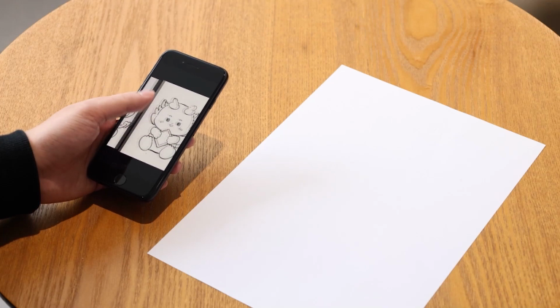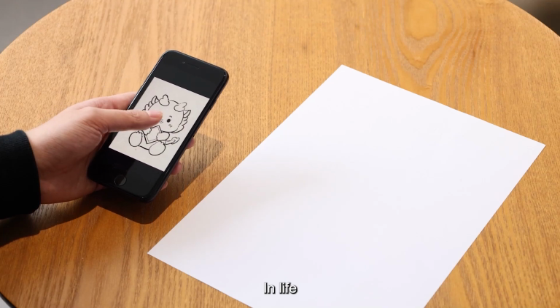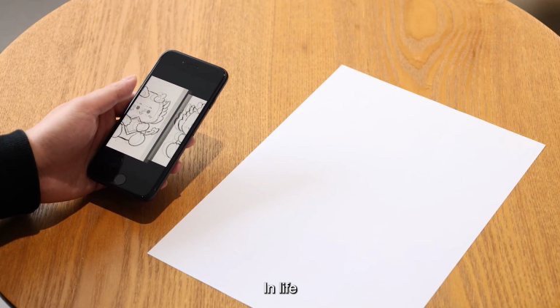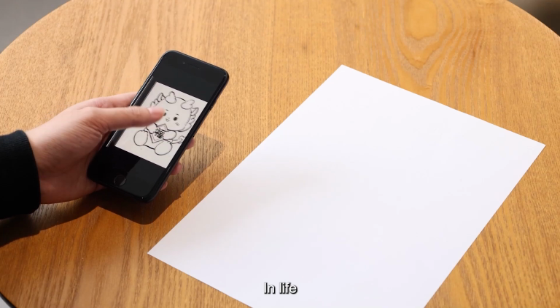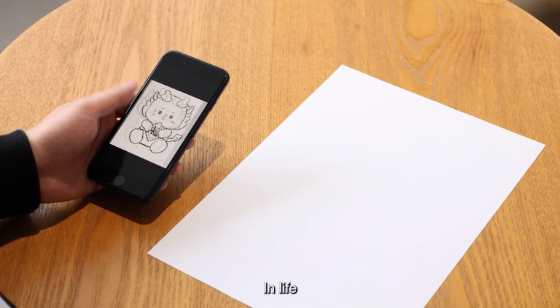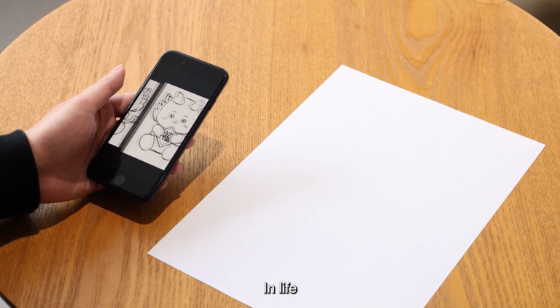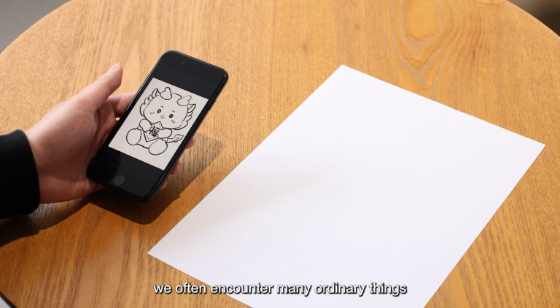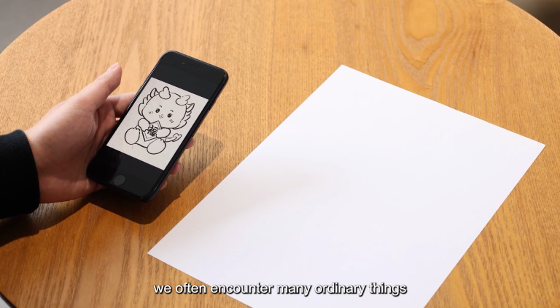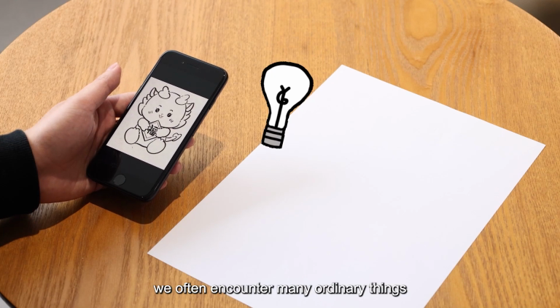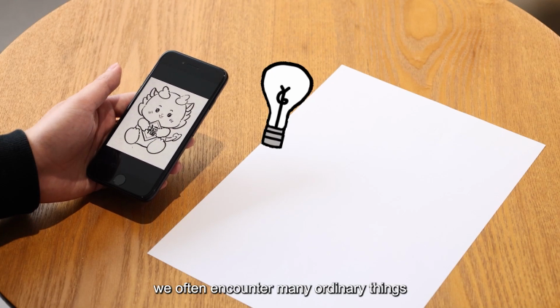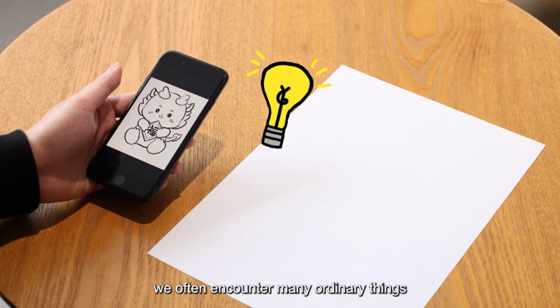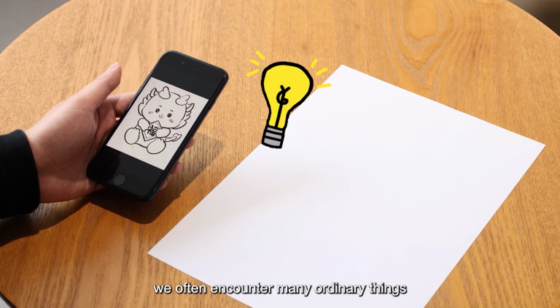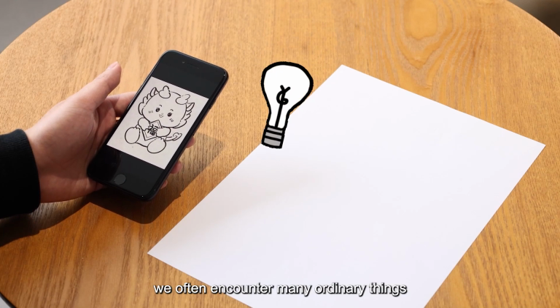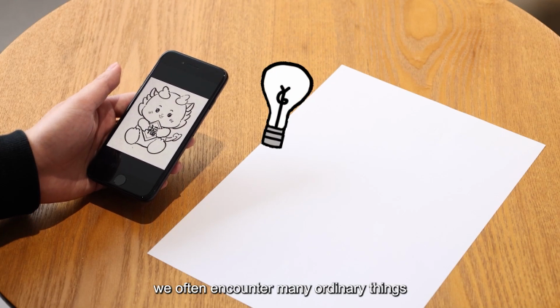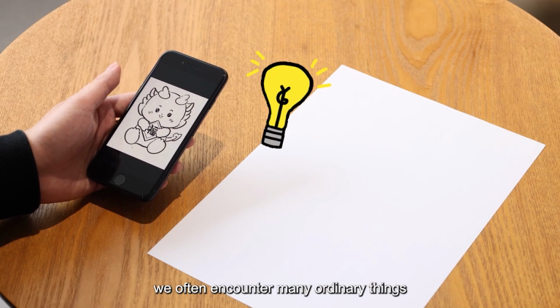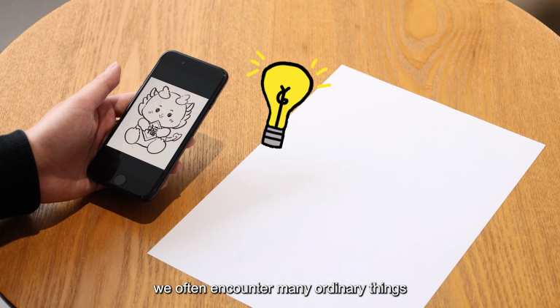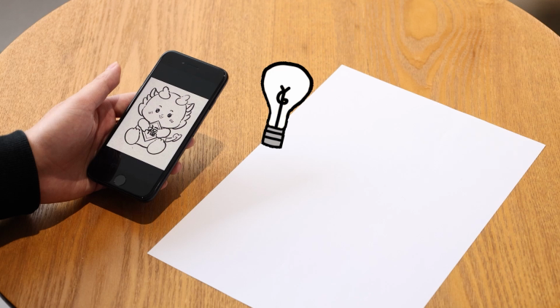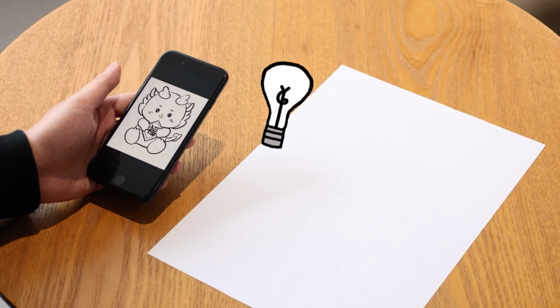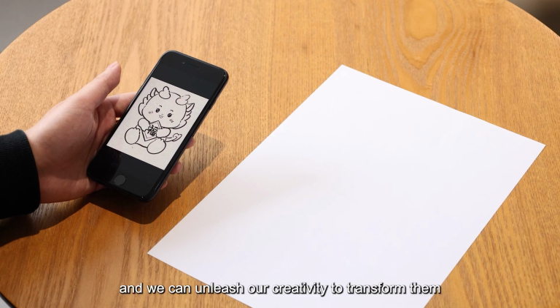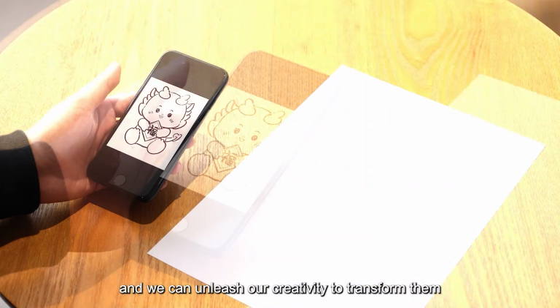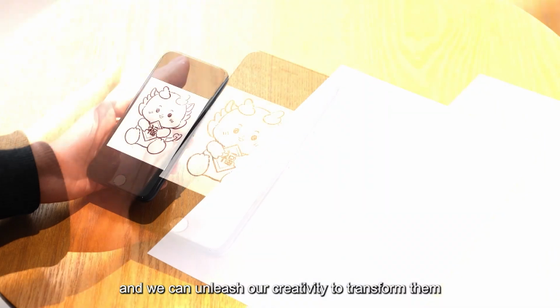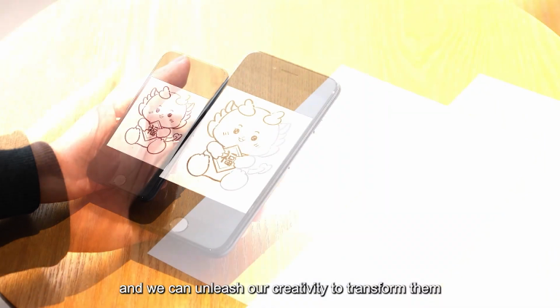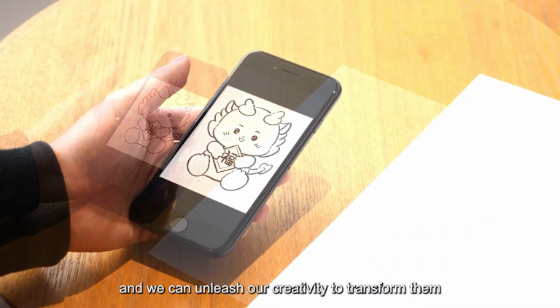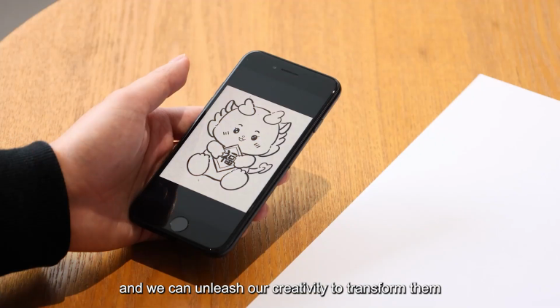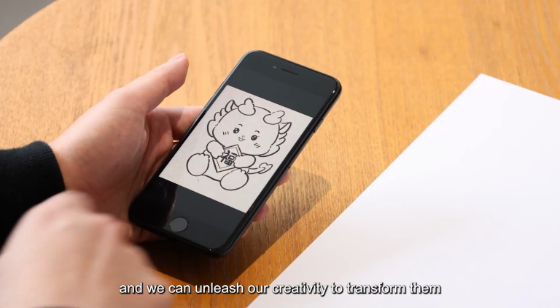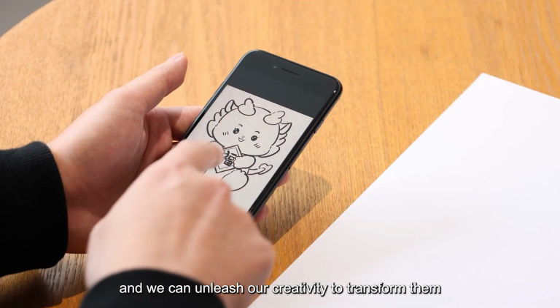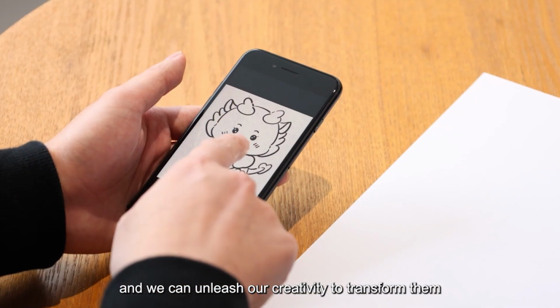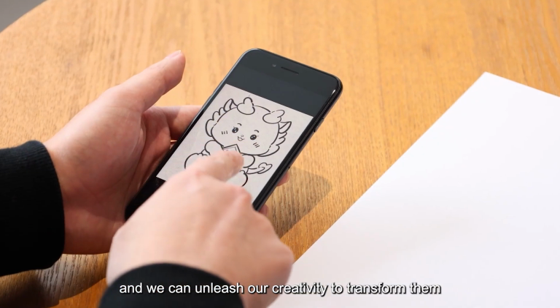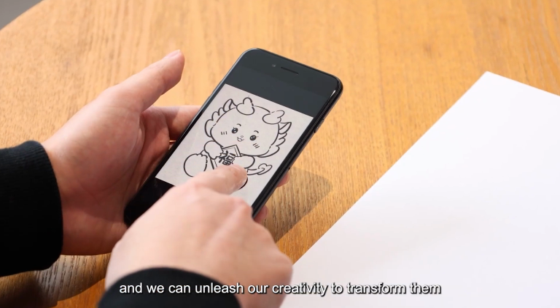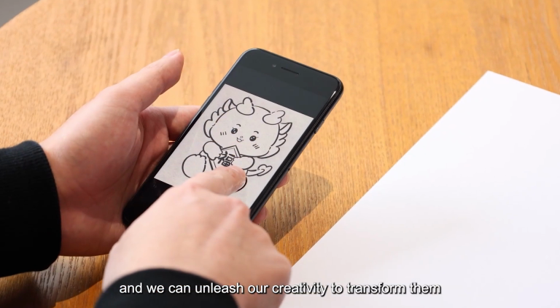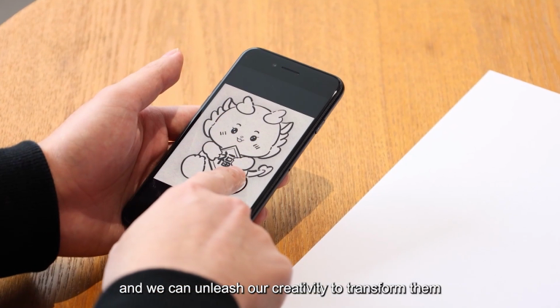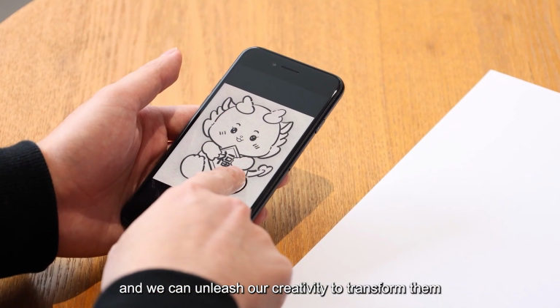In life, we often encounter many ordinary things, and we can unleash our creativity to transform them.